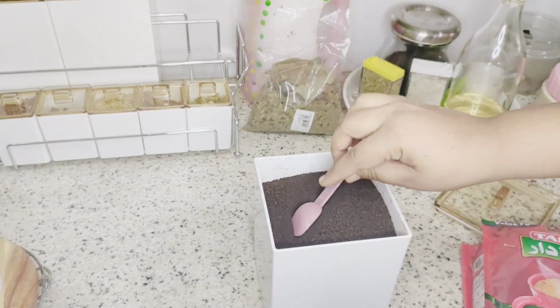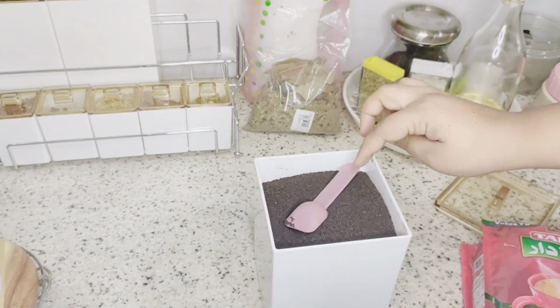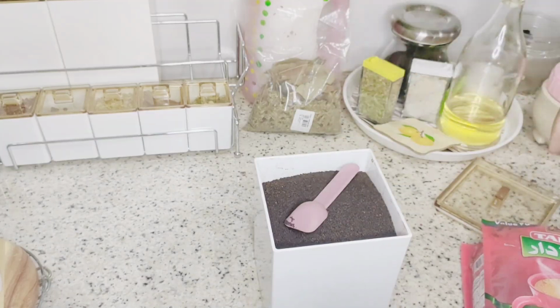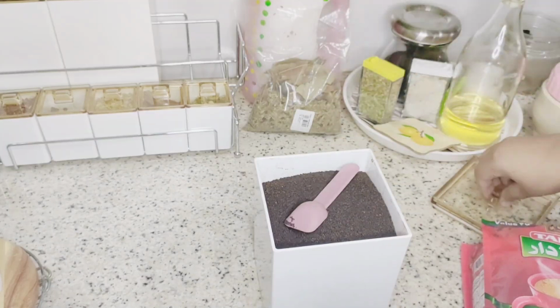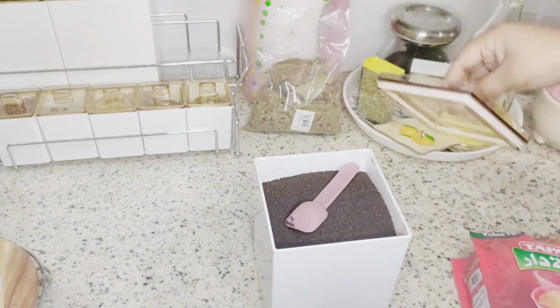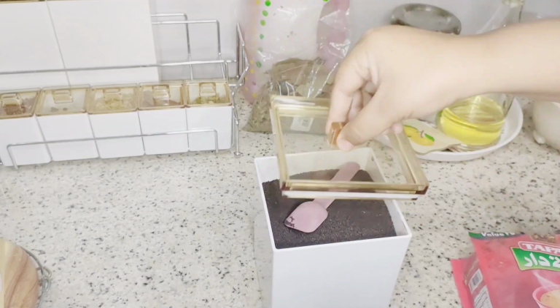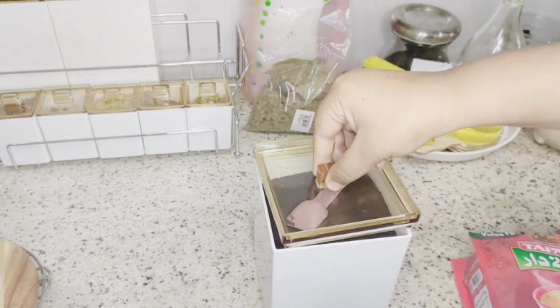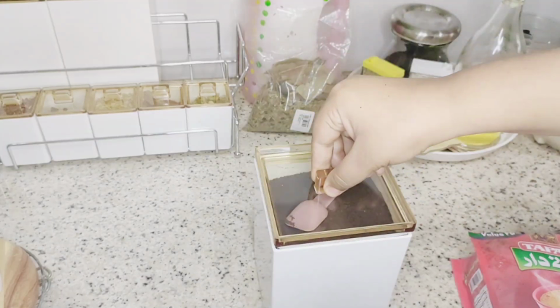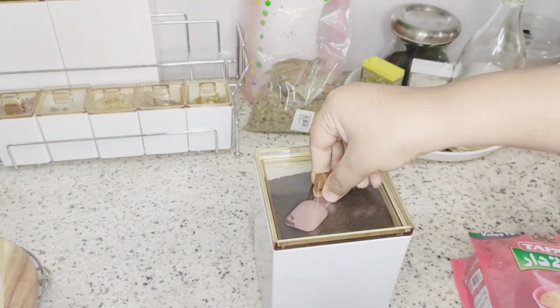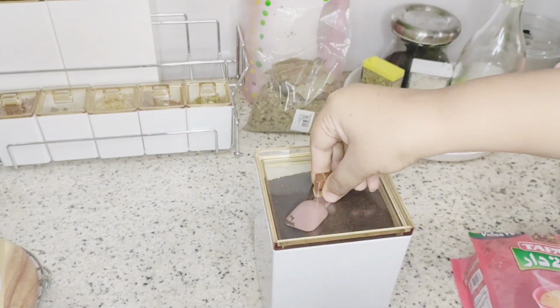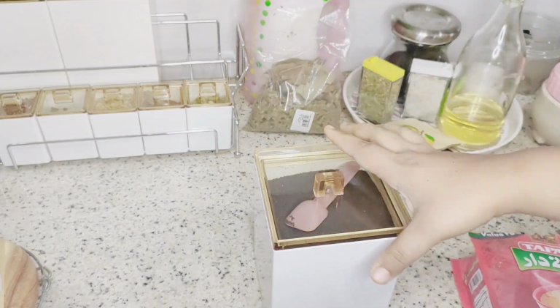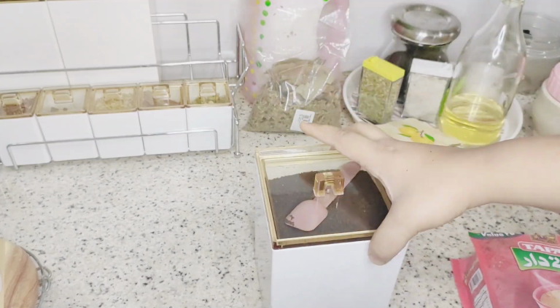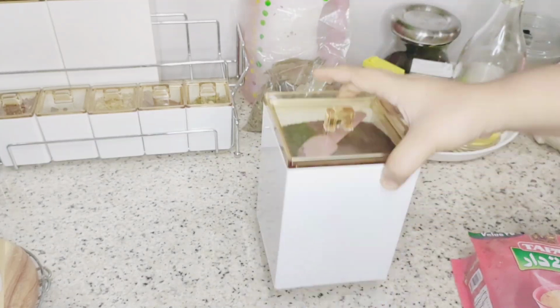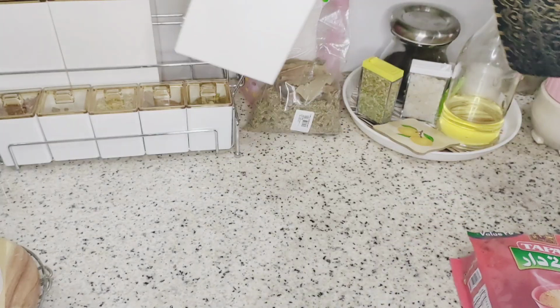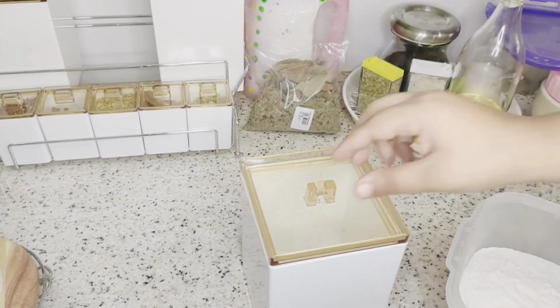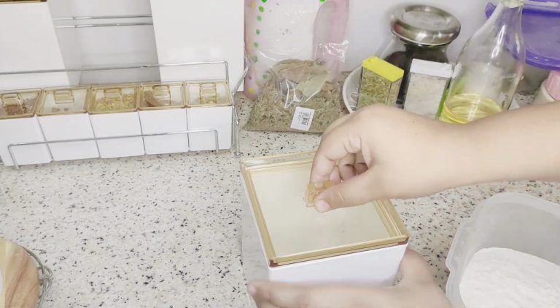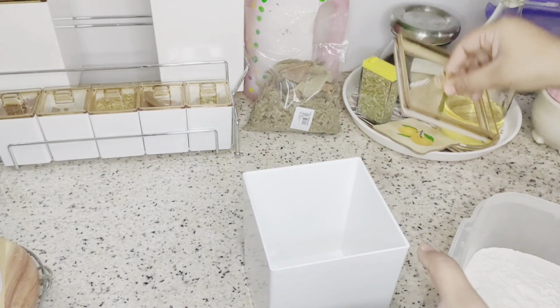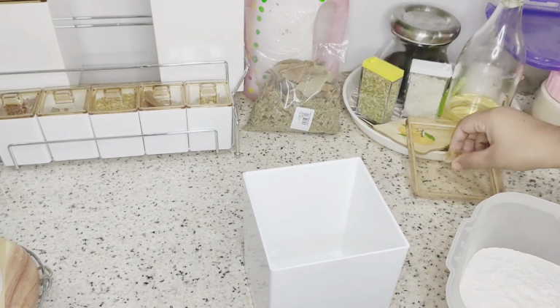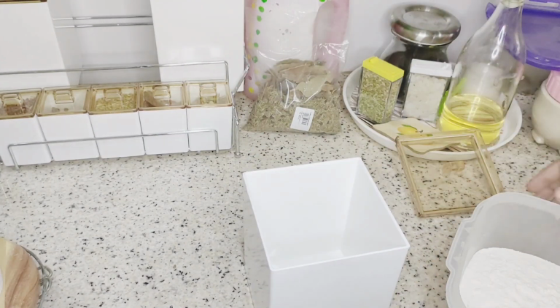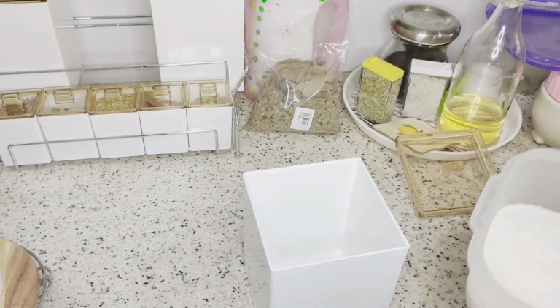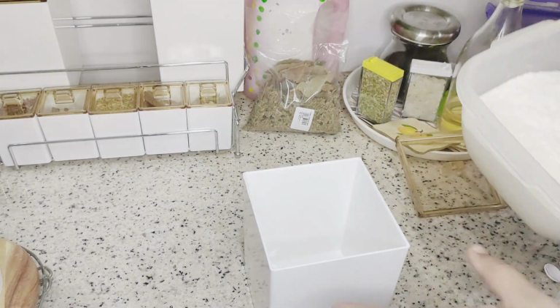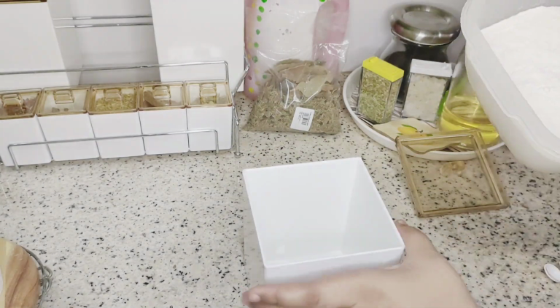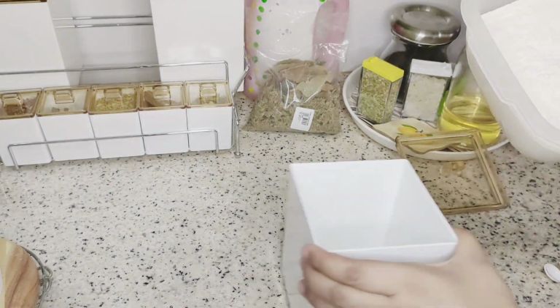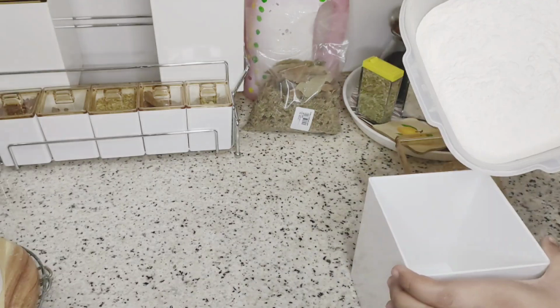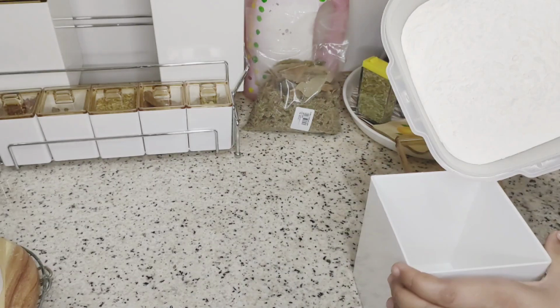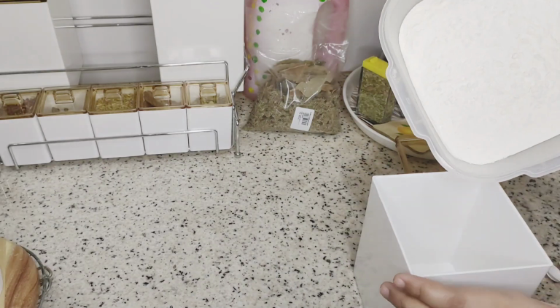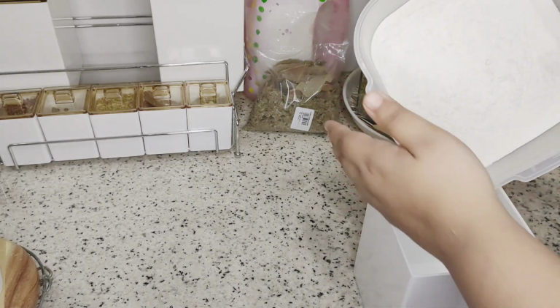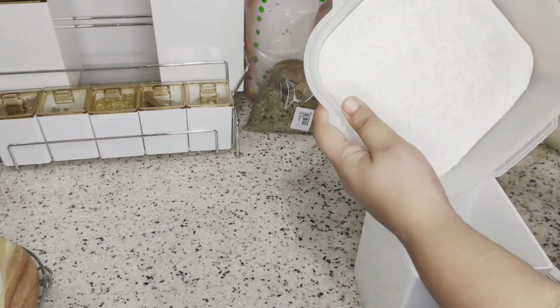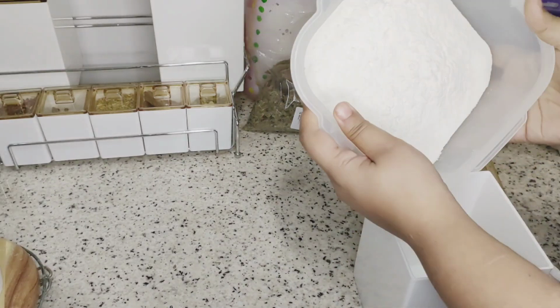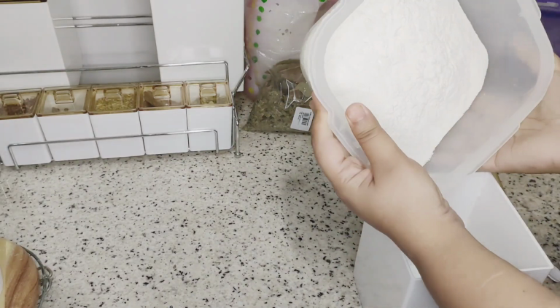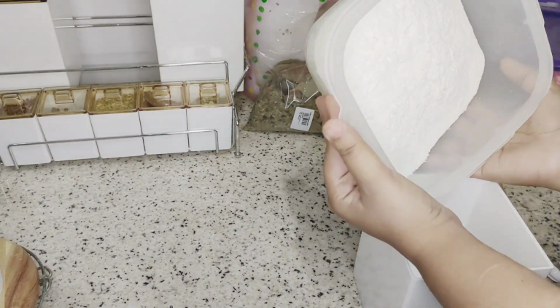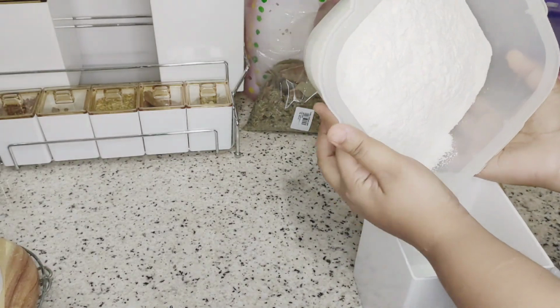On the backside I have three containers. I have a larger quantity of tea, sugar, and all-purpose flour stored in these.